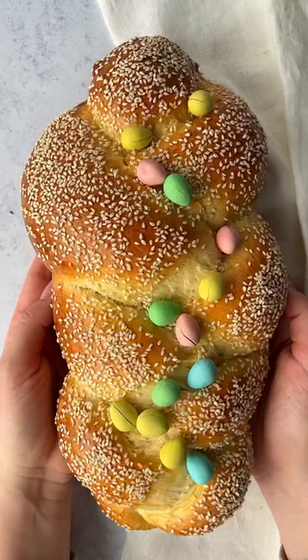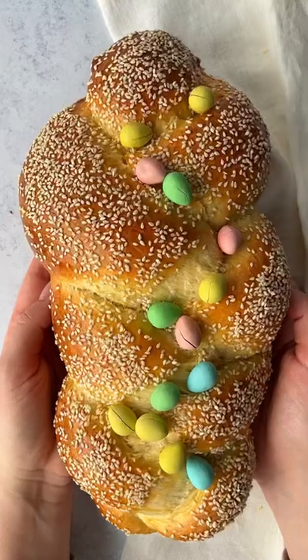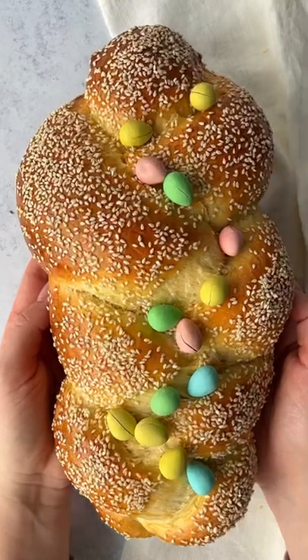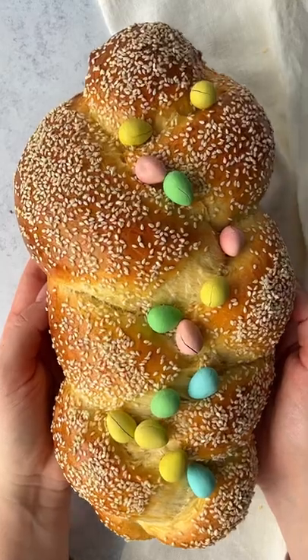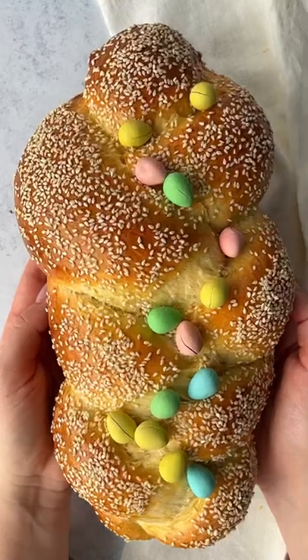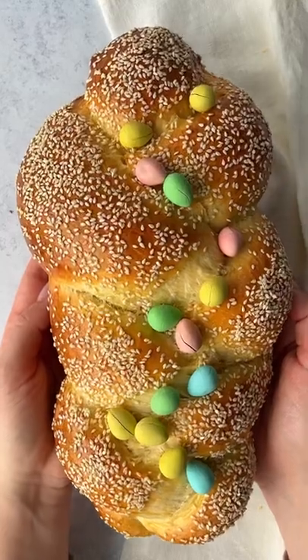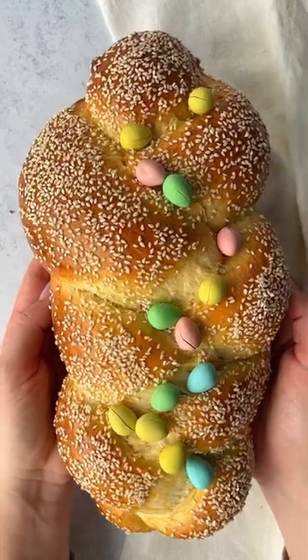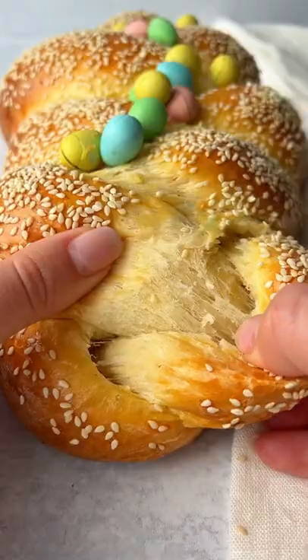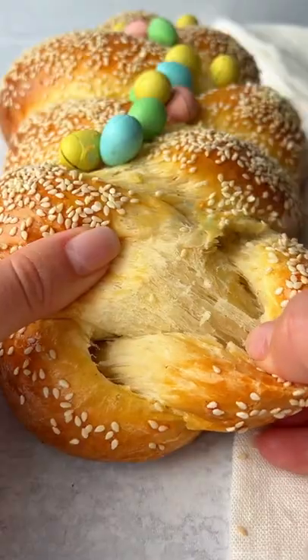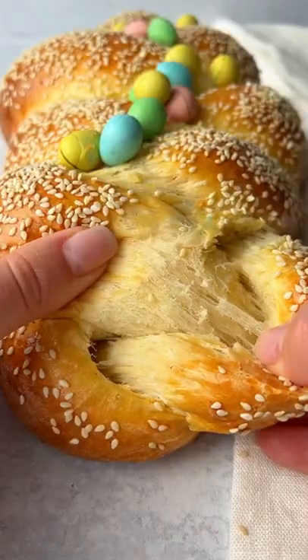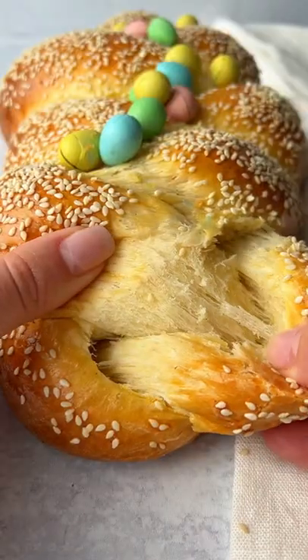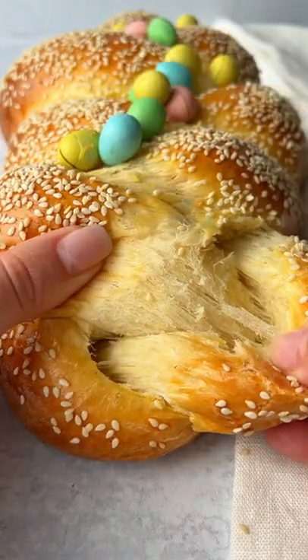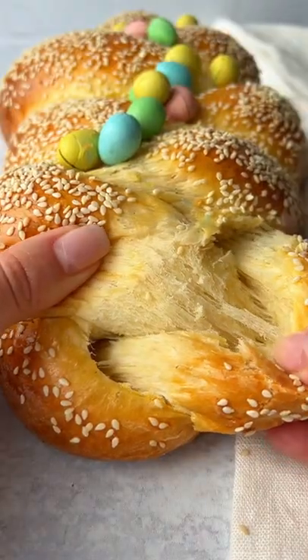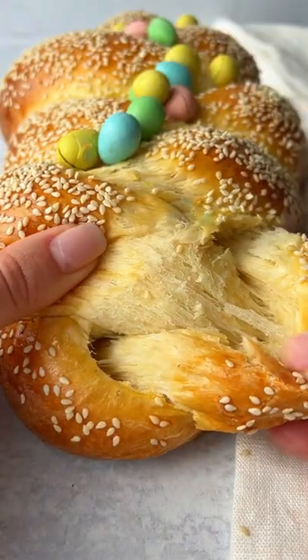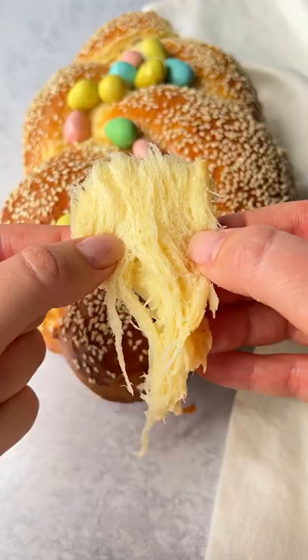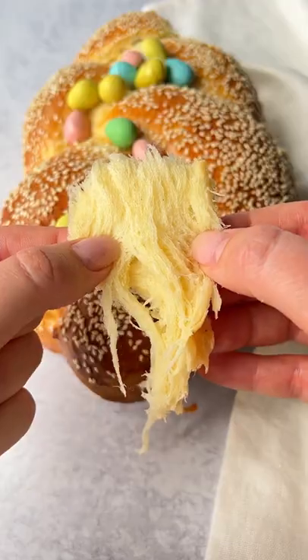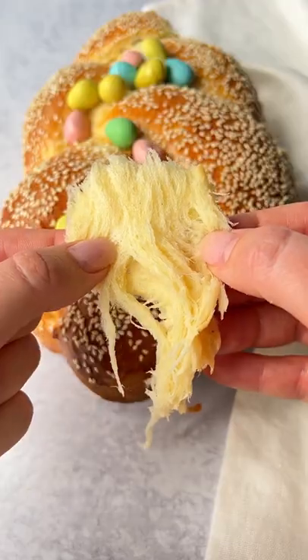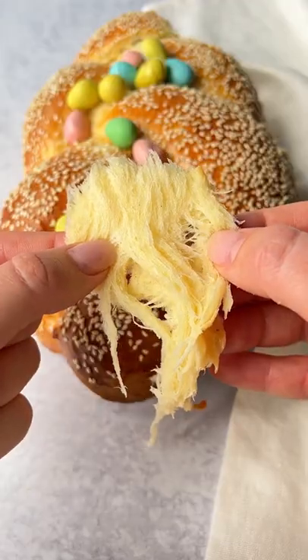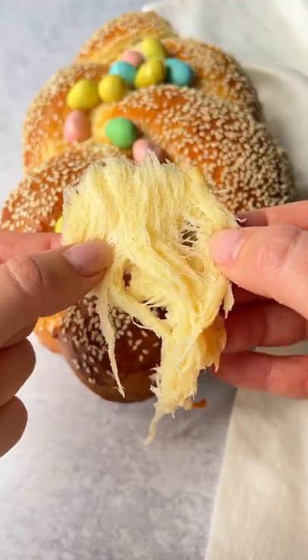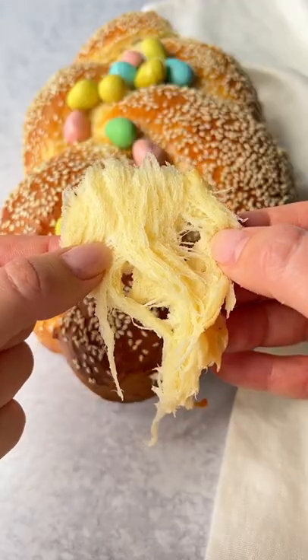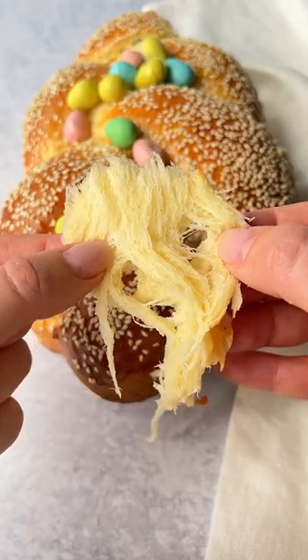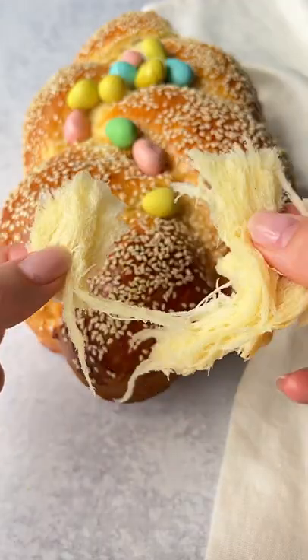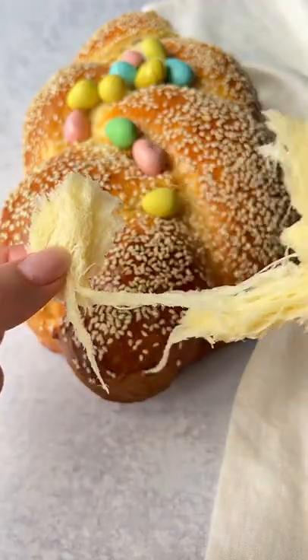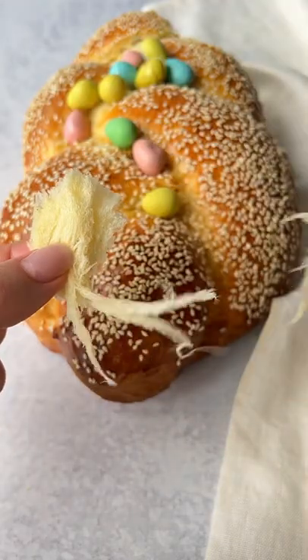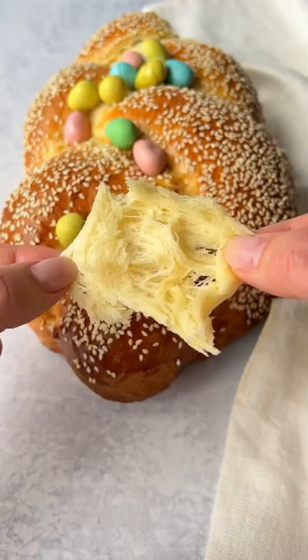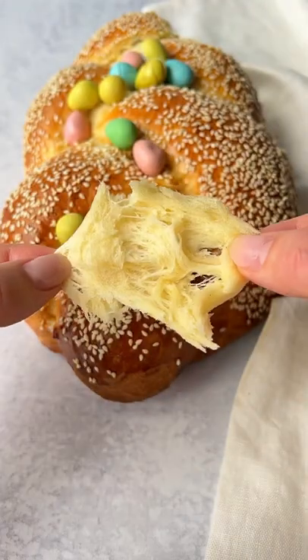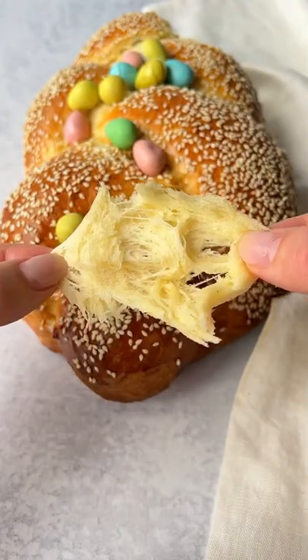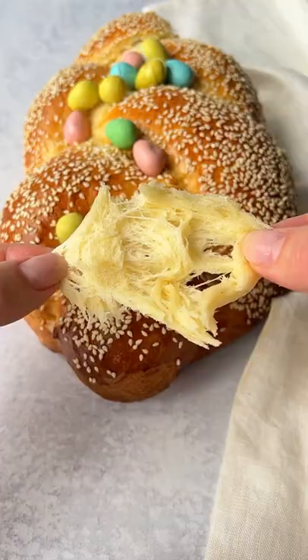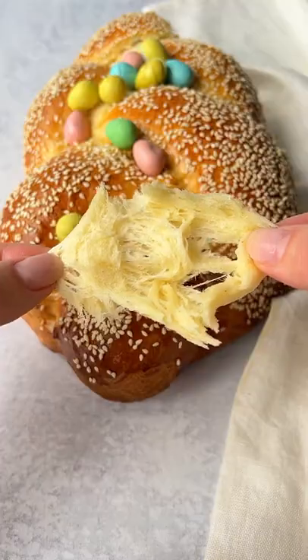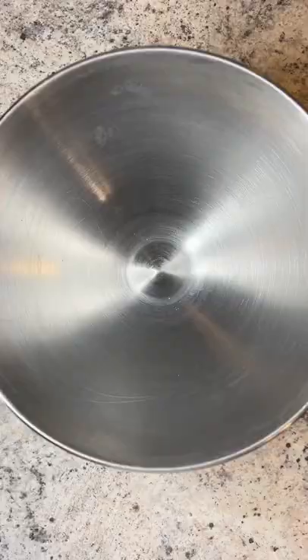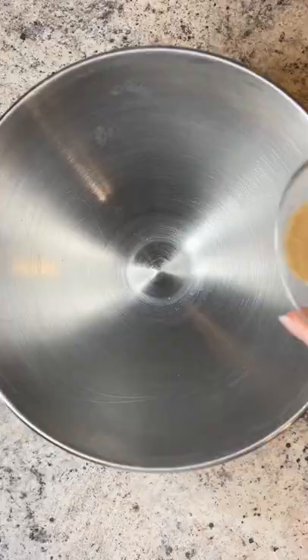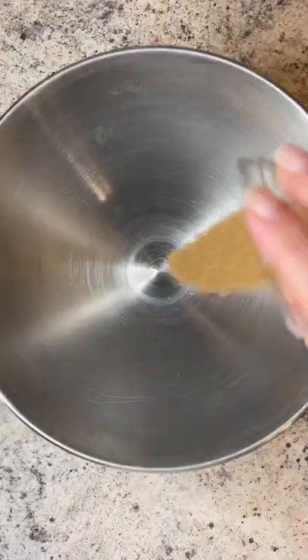All I need is 40 seconds of your time and you'll be able to learn how to make the sweetest, easiest, fluffiest Easter bread. Let's go!